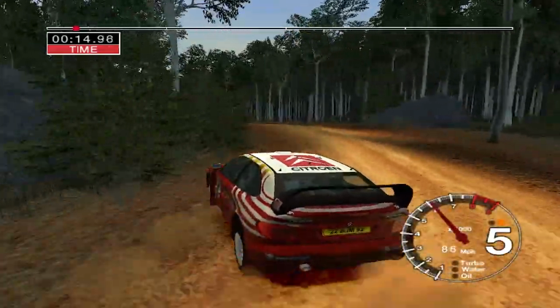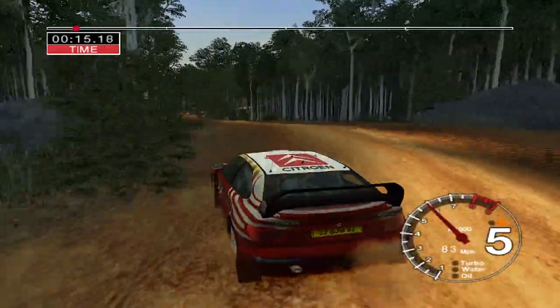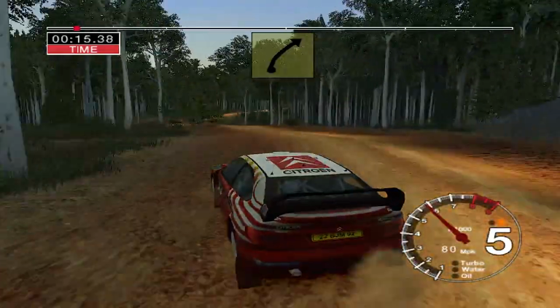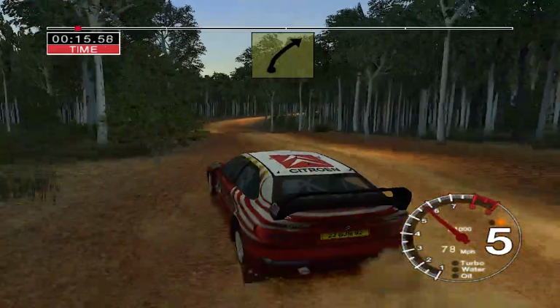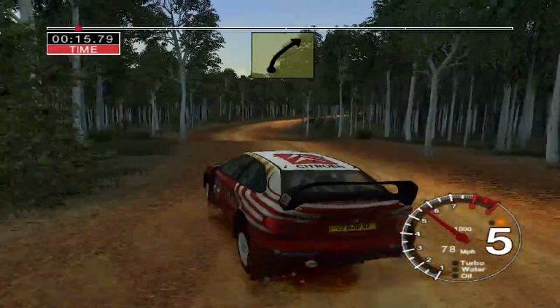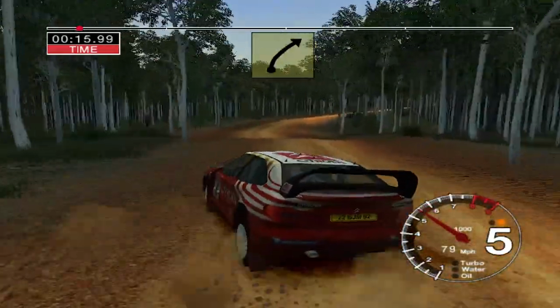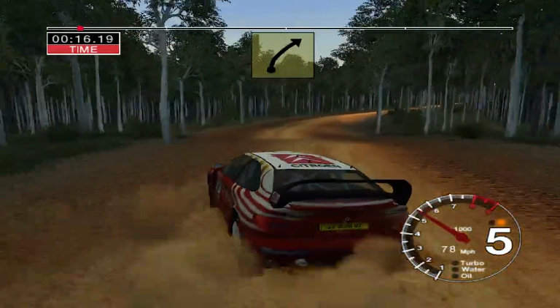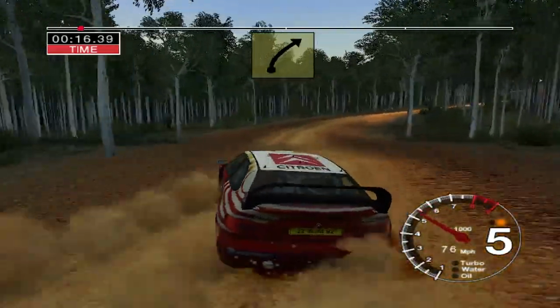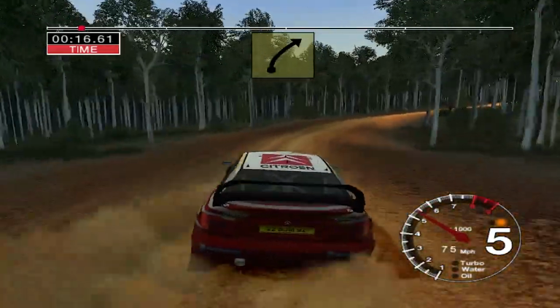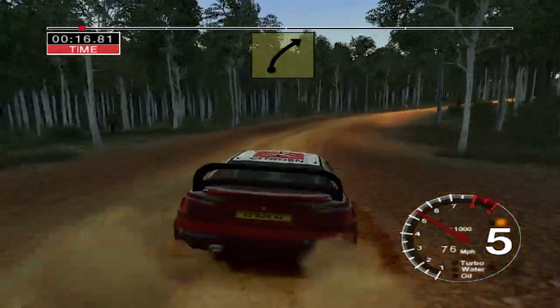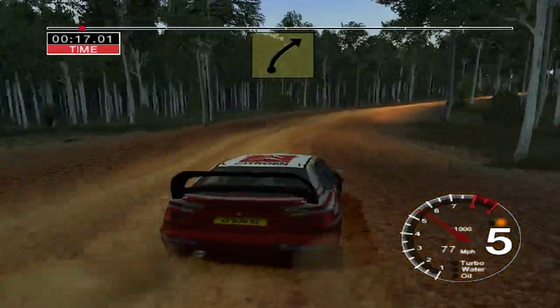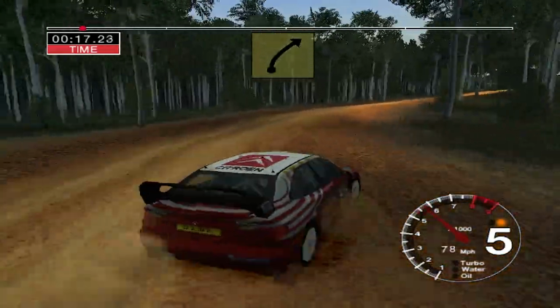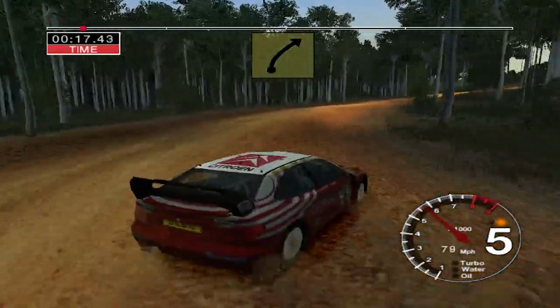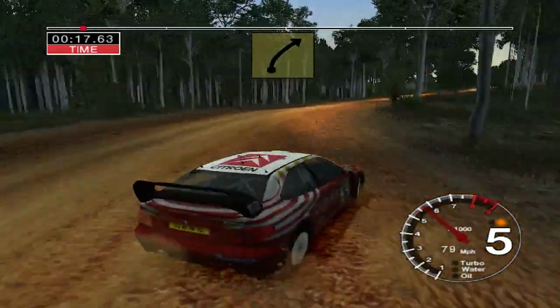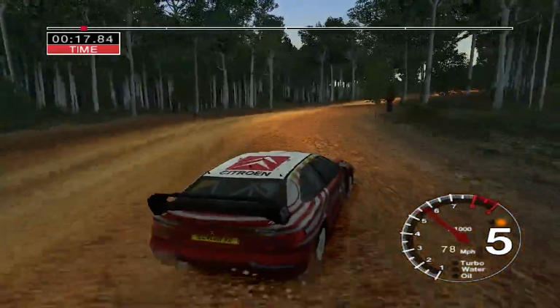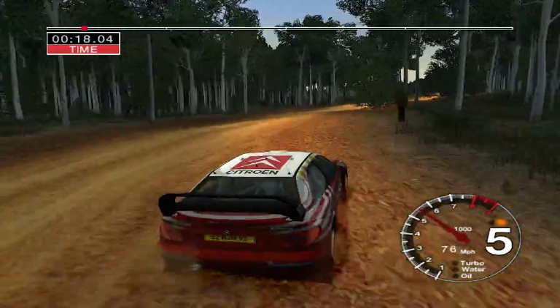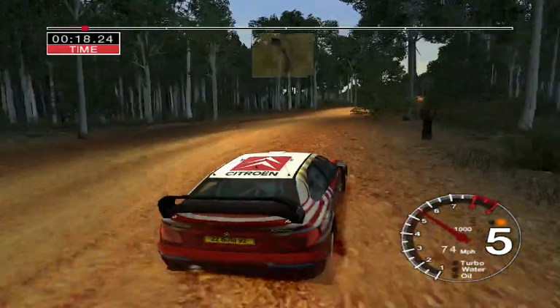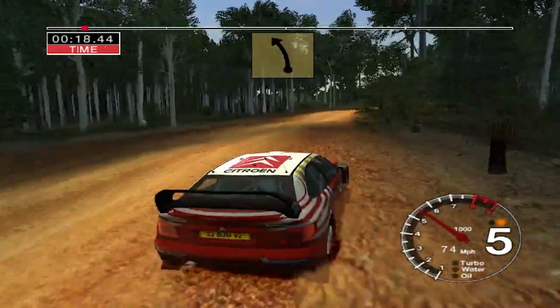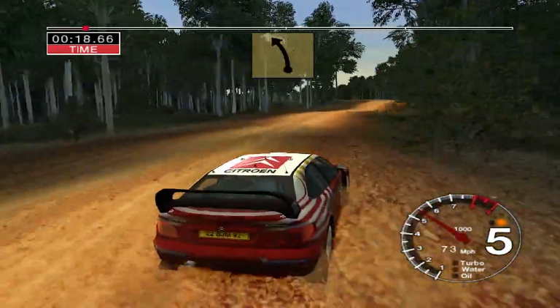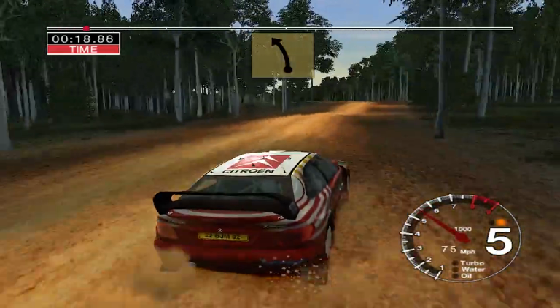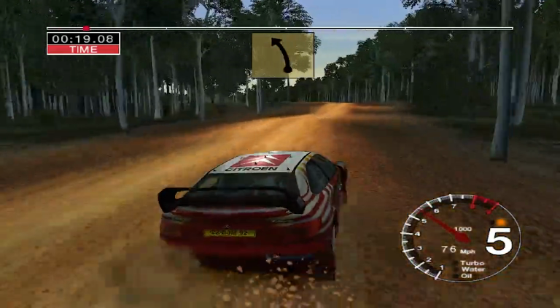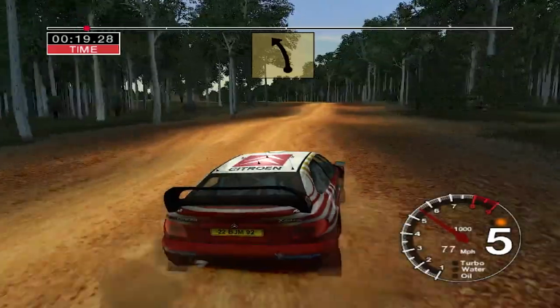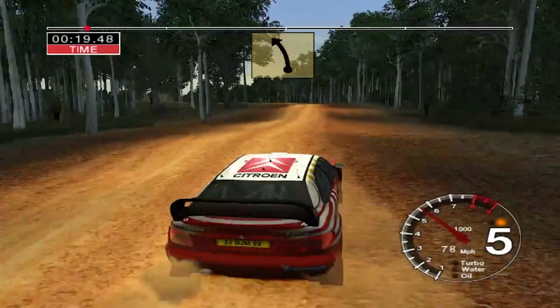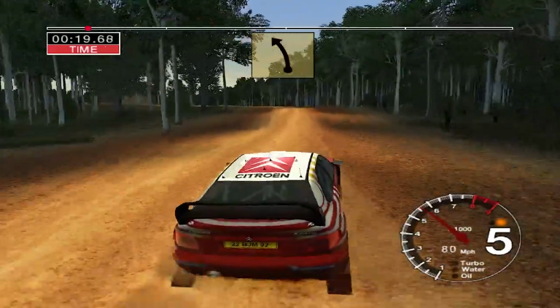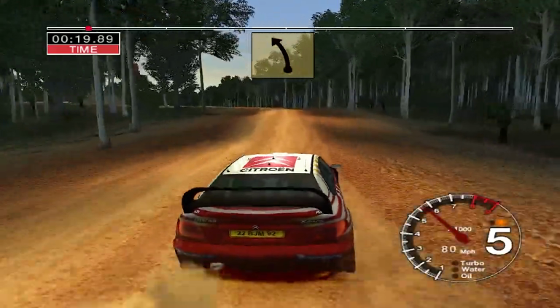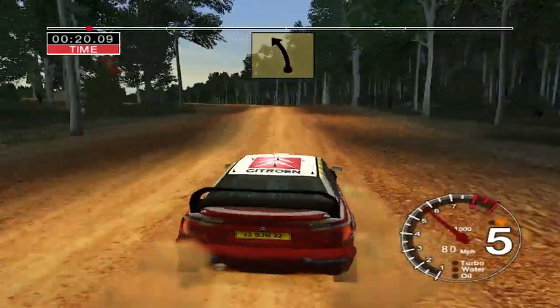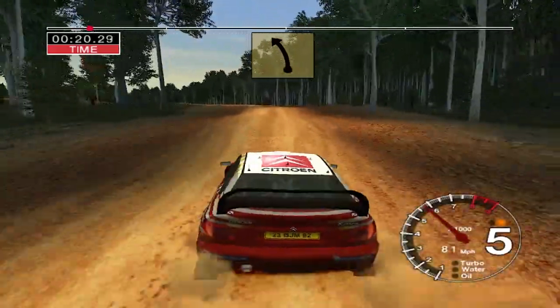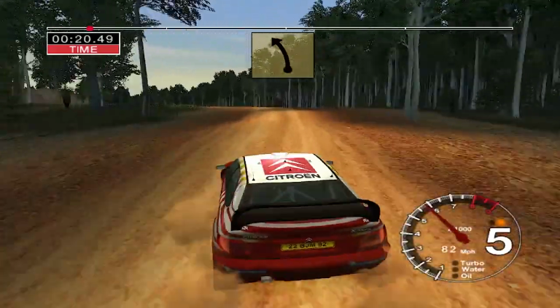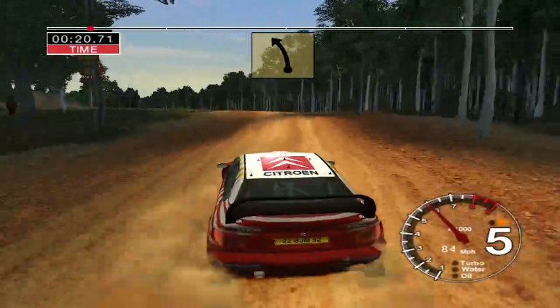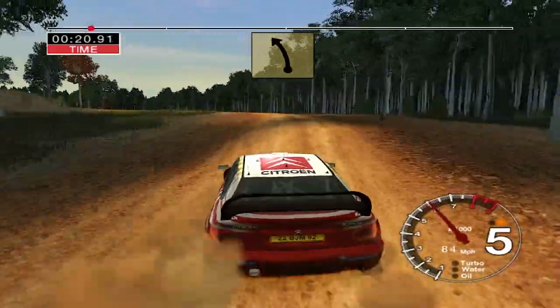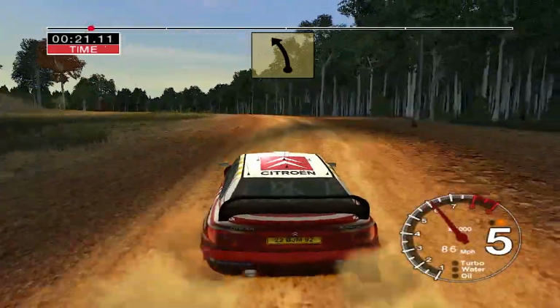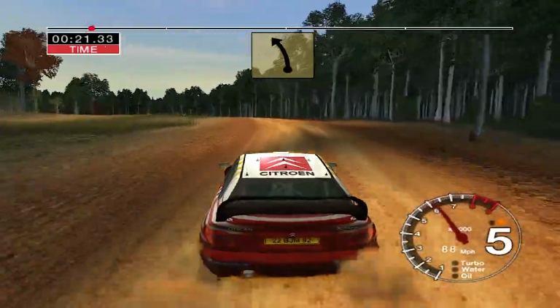And long, 4 right, opens, 50. Long, 6 left over crest, keep middle, into narrow bridge.